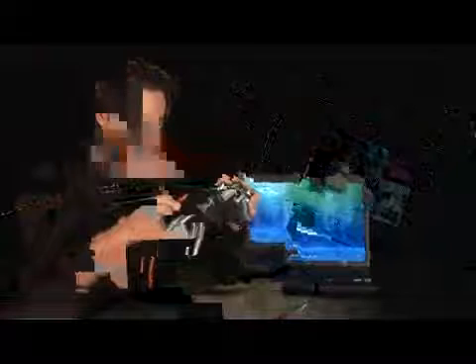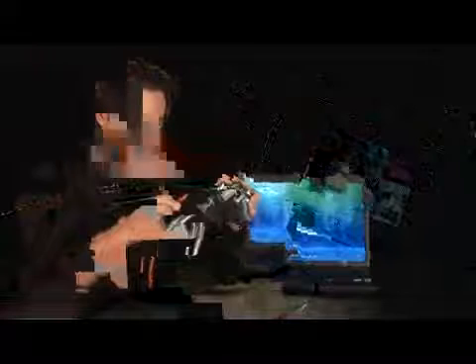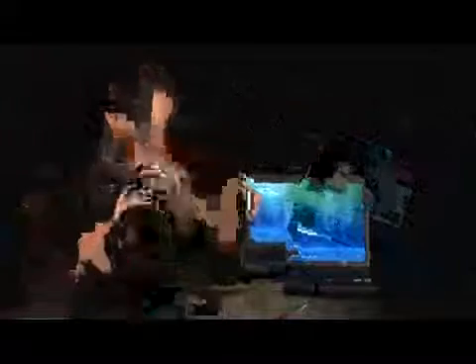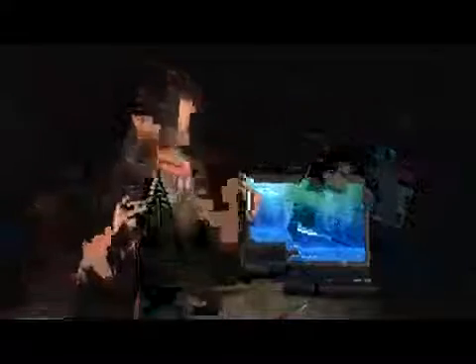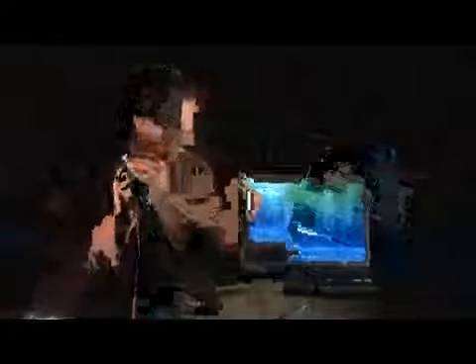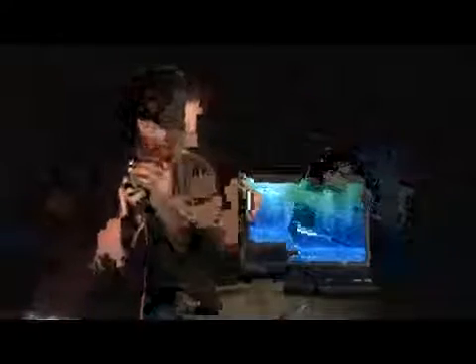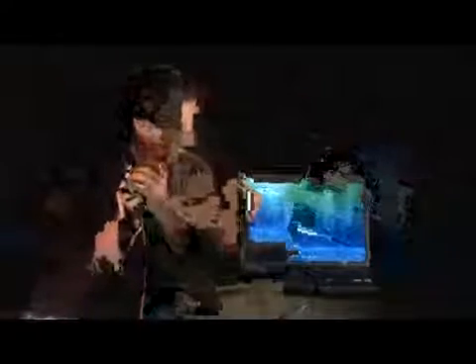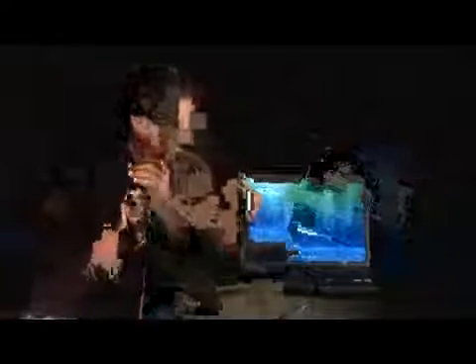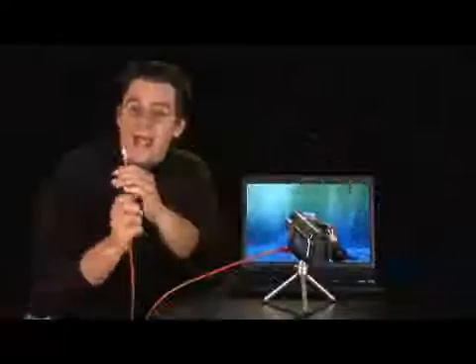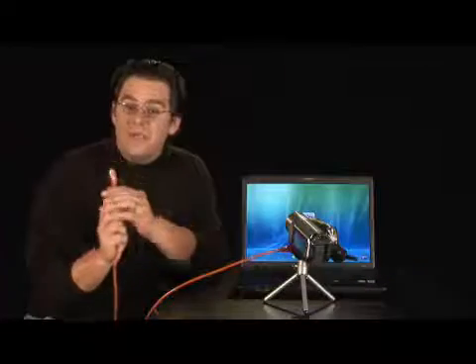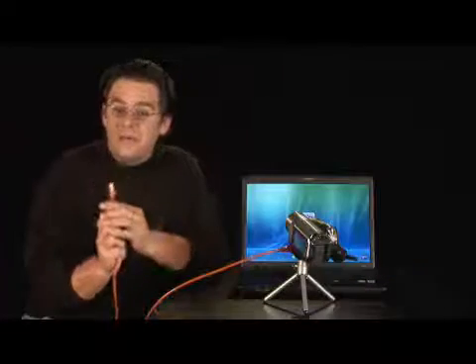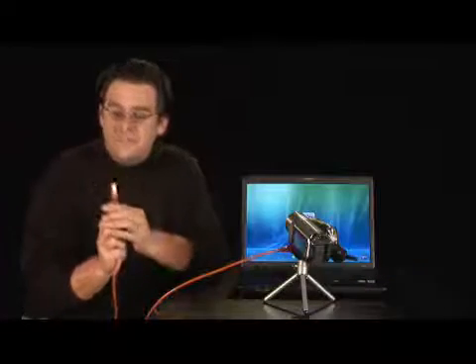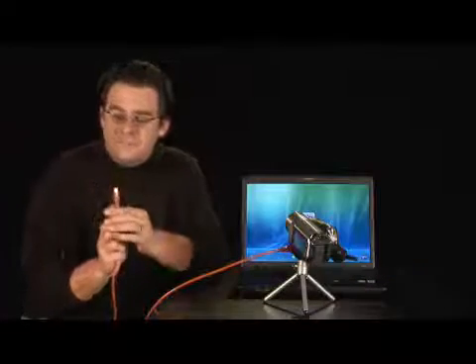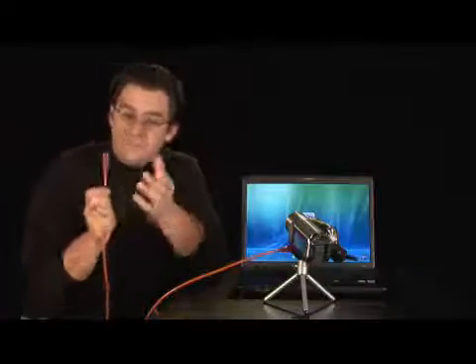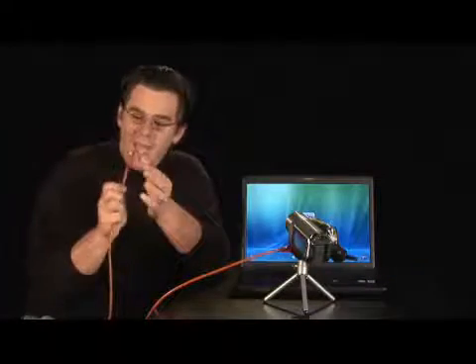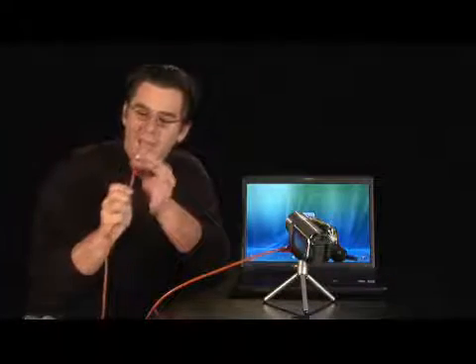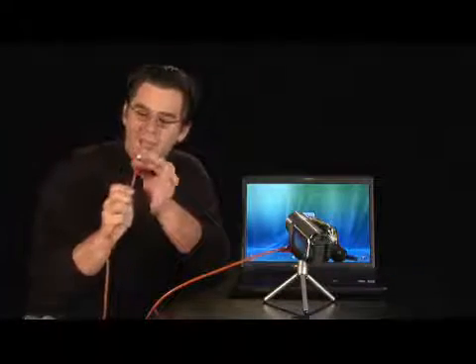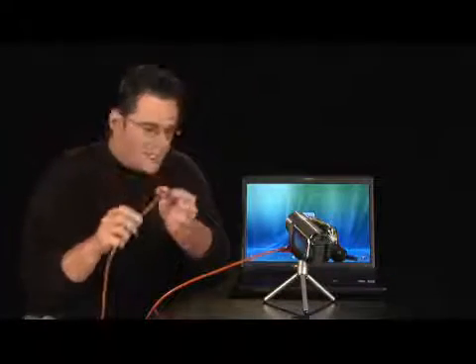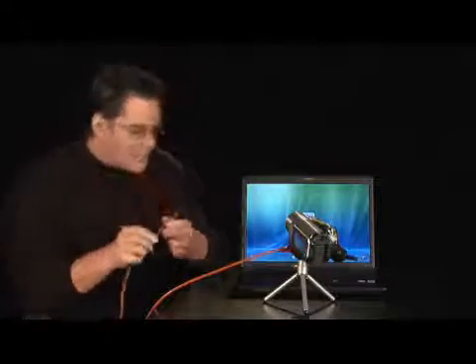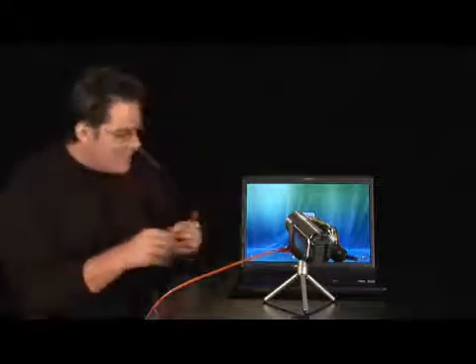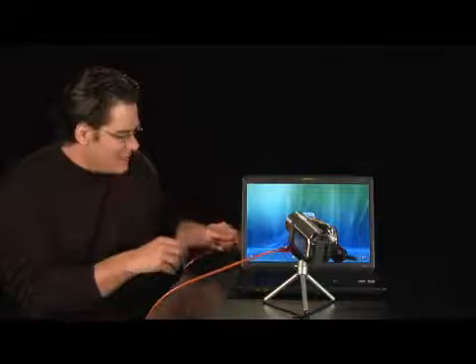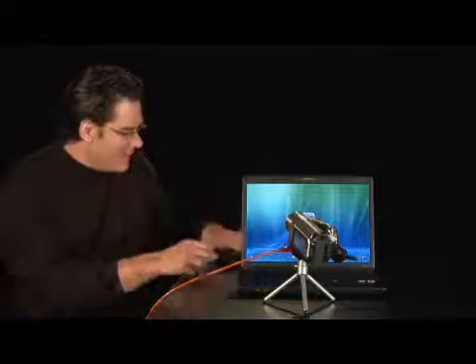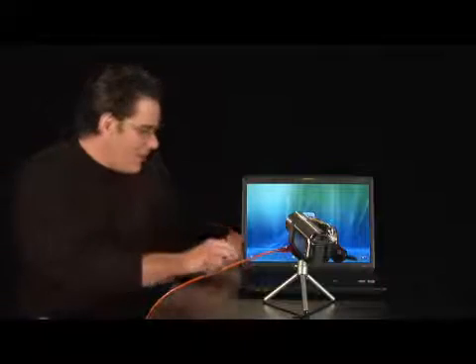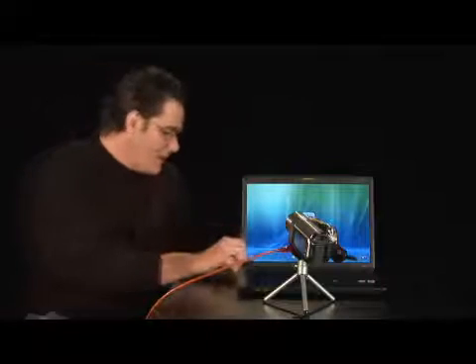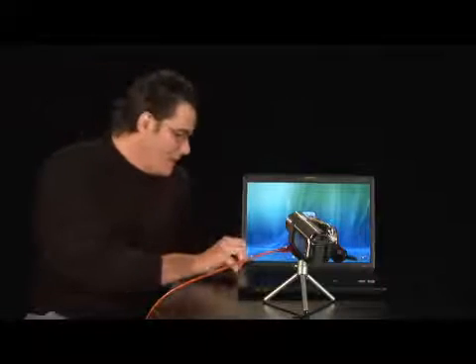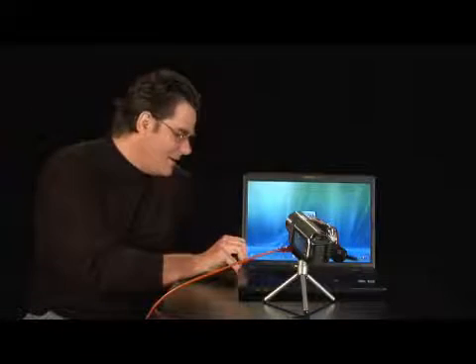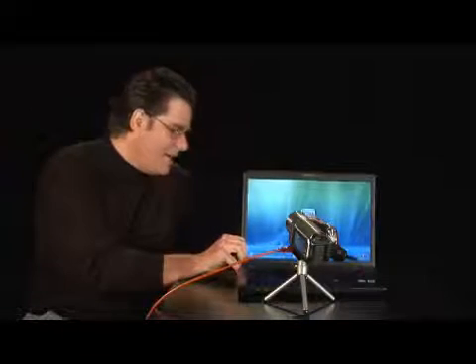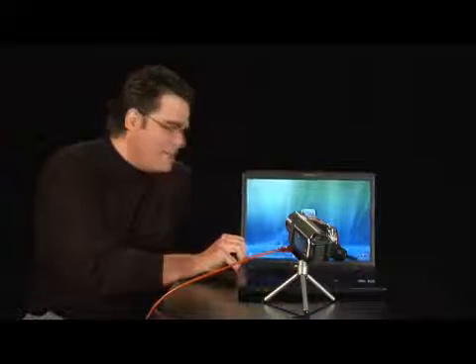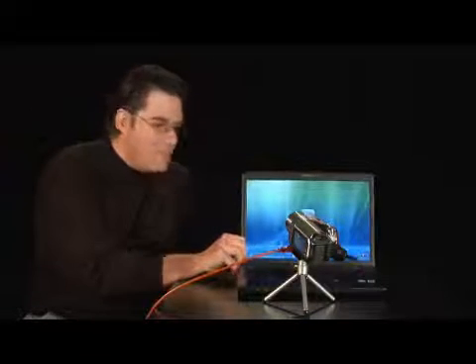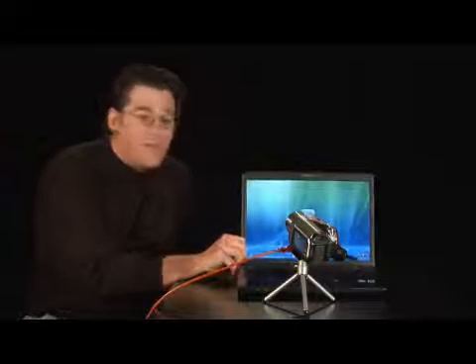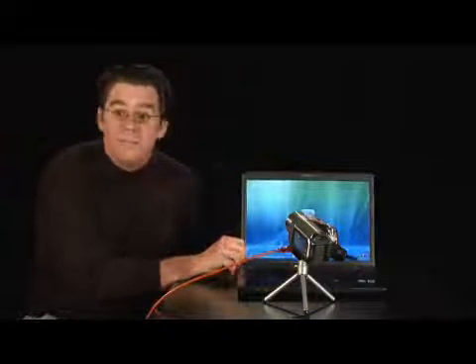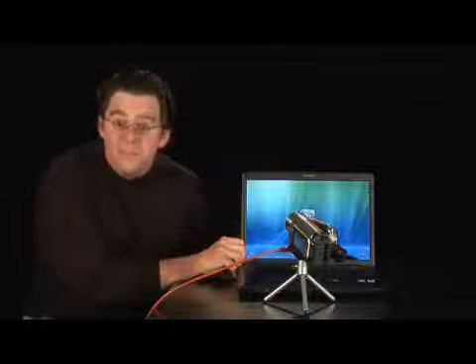Now we've got the FireWire out here, and we're going to plug it directly into the FireWire input here into the back of the computer.